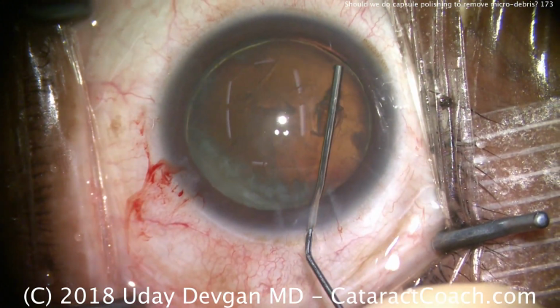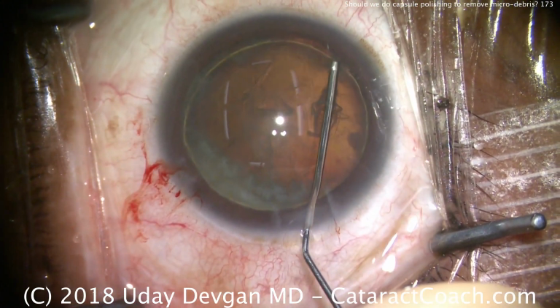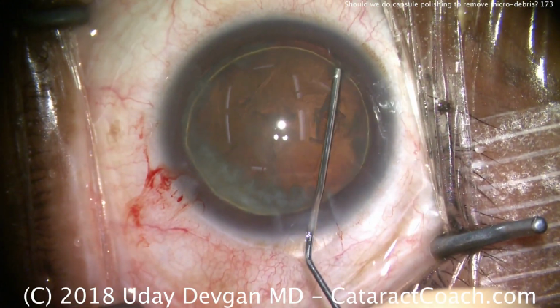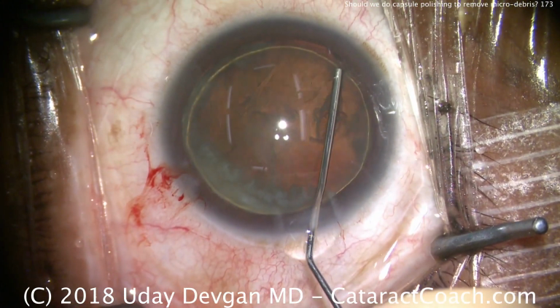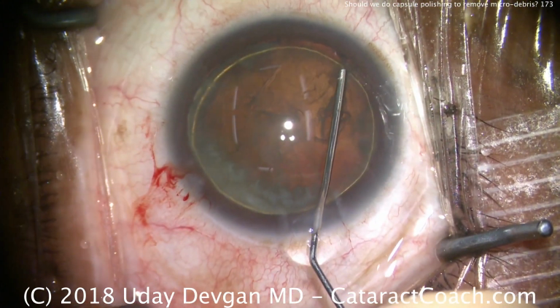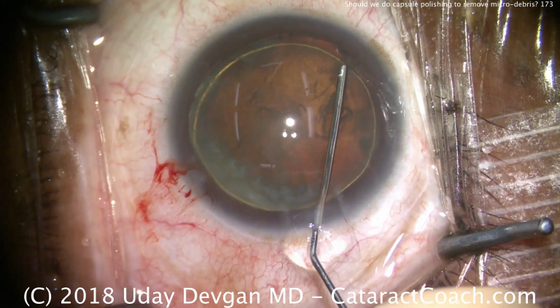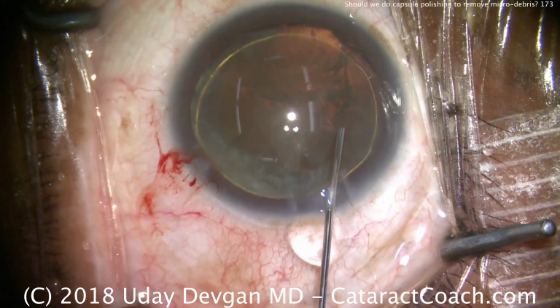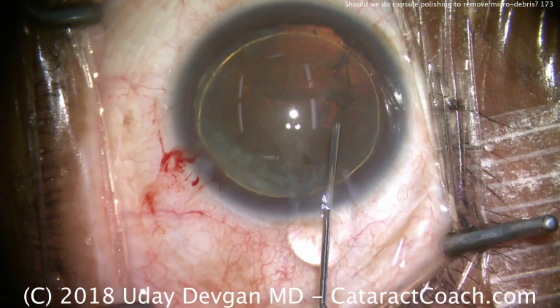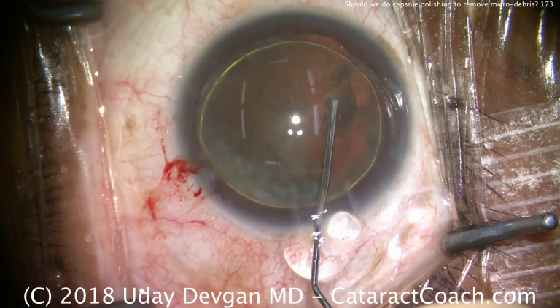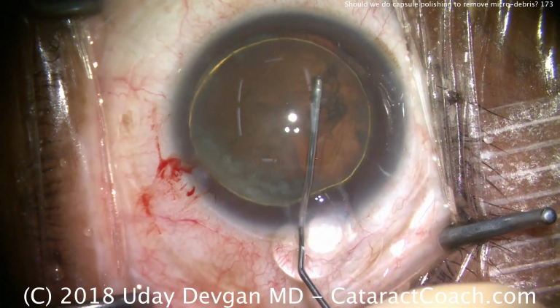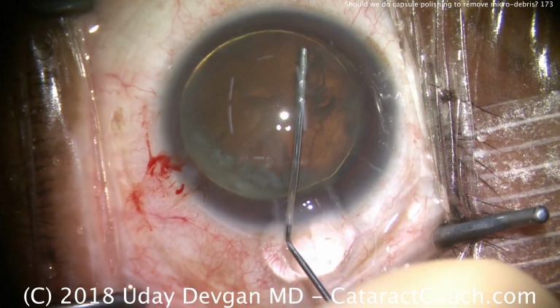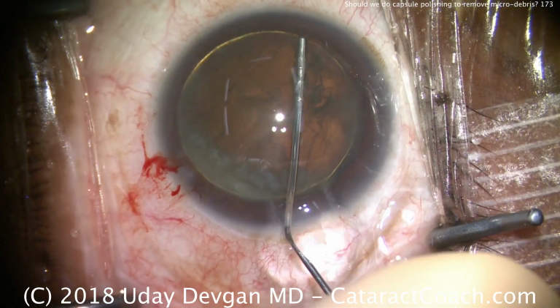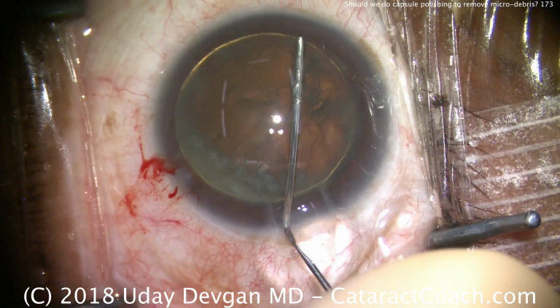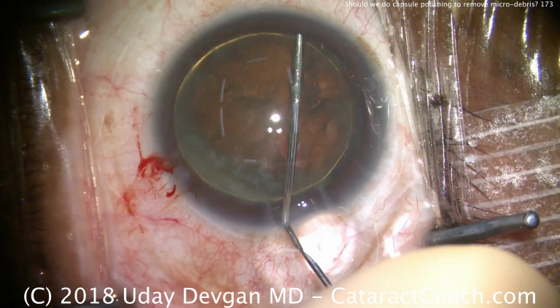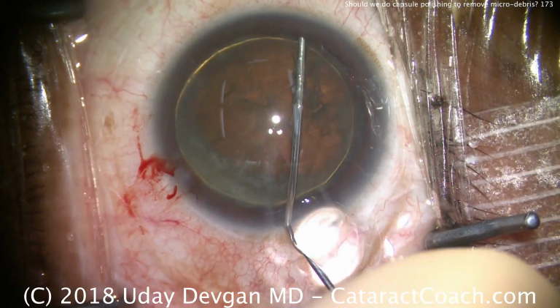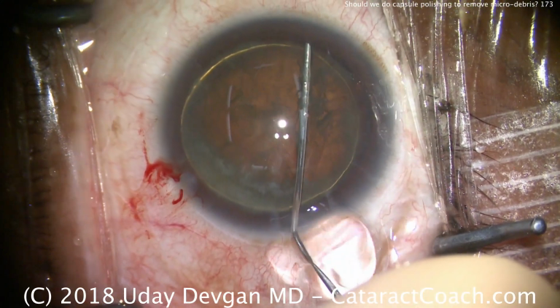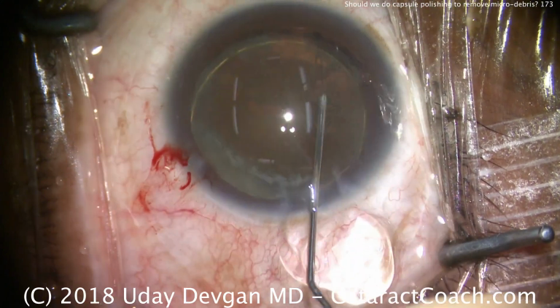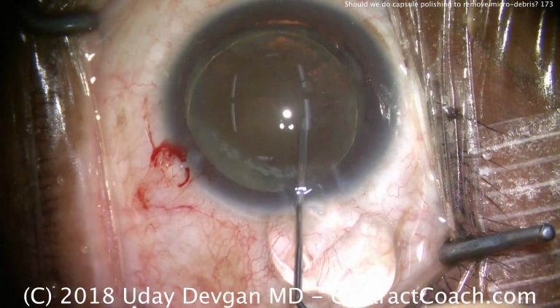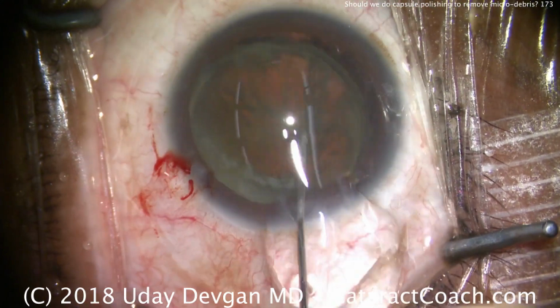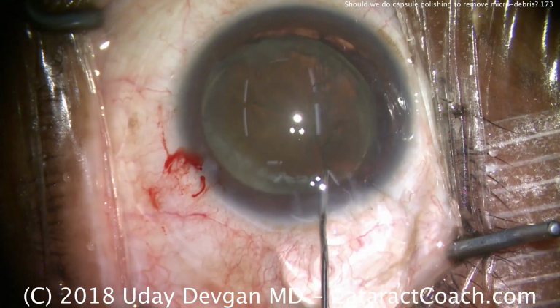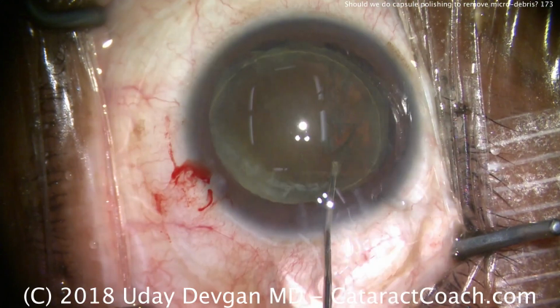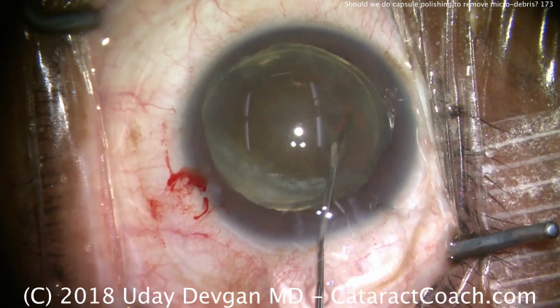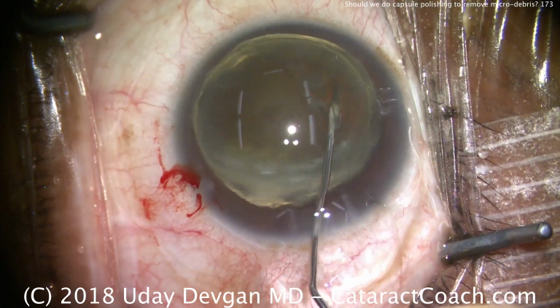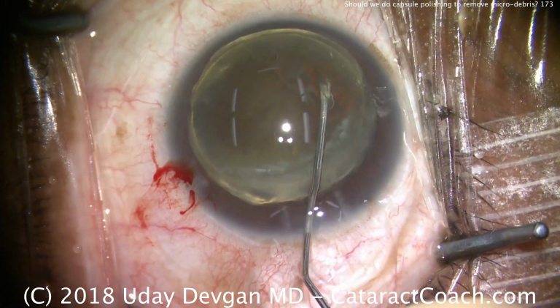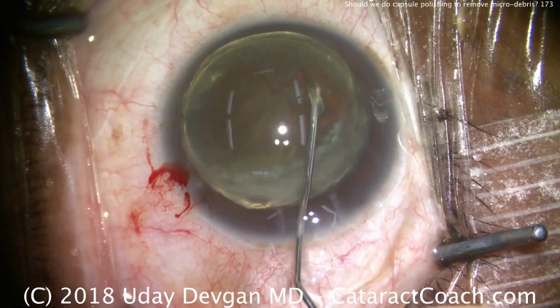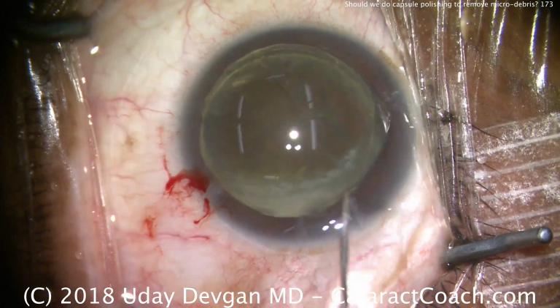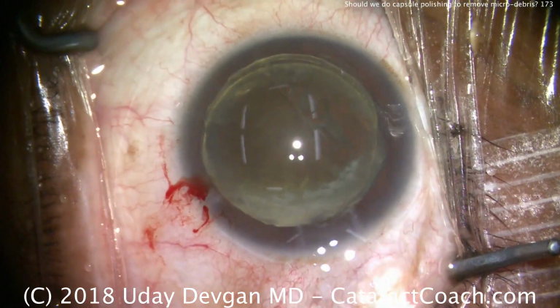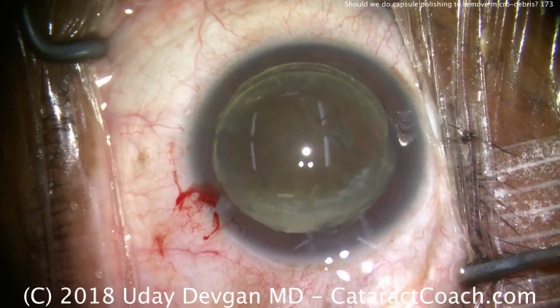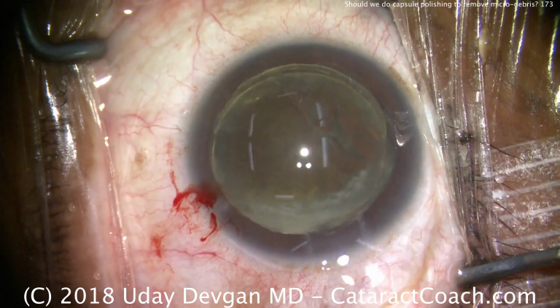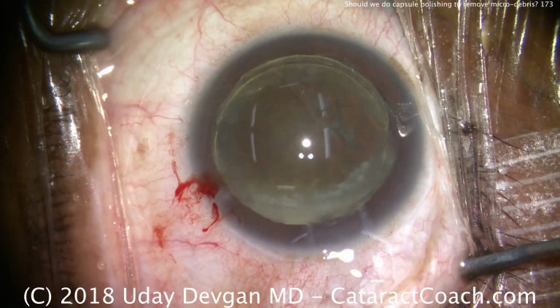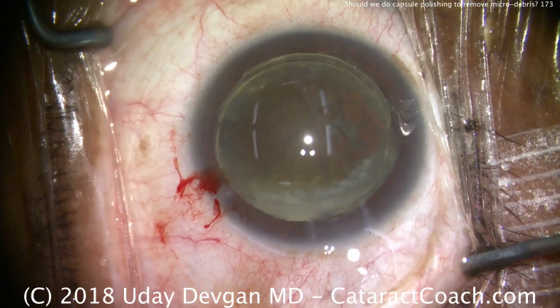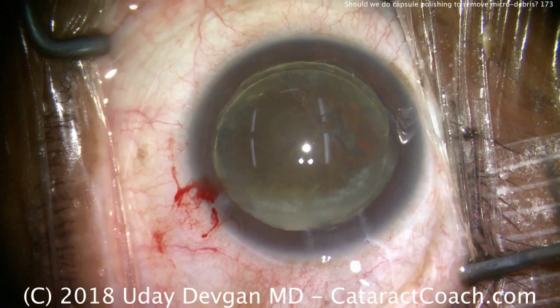Now I'm going to do some hydrodissection. There's a little delineation — there's that golden ring of delineation. I'm going to get this nucleus up out of the capsular bag.